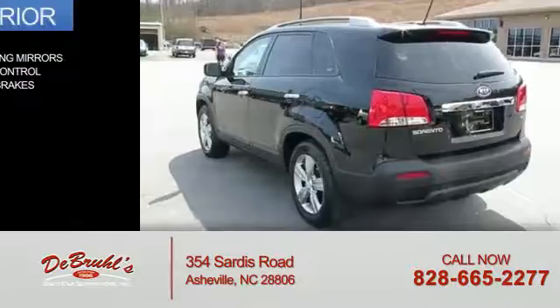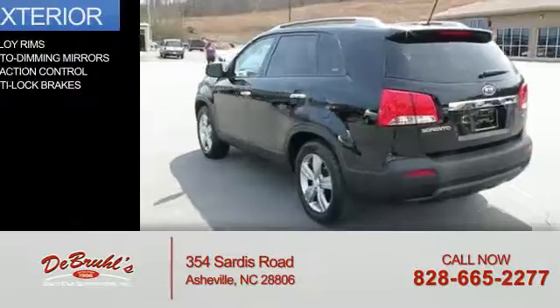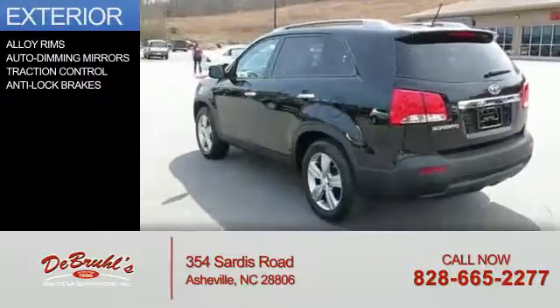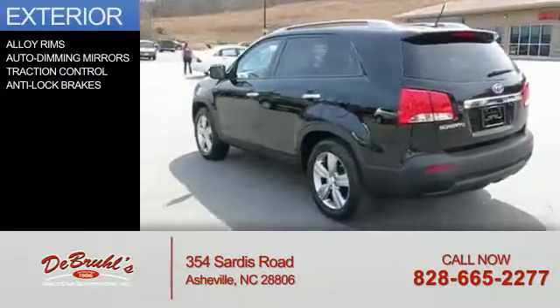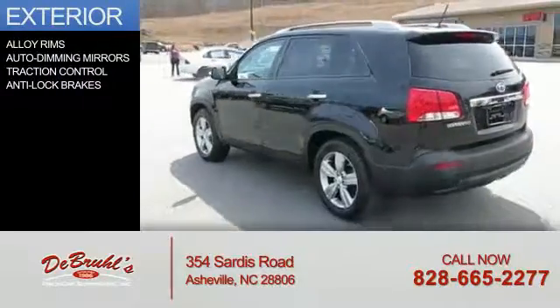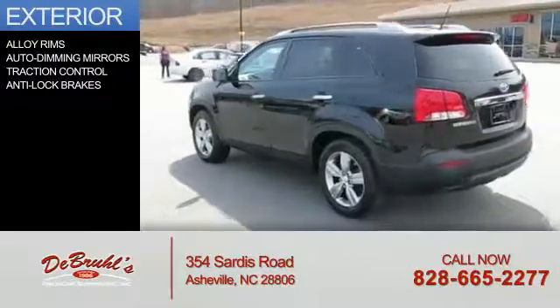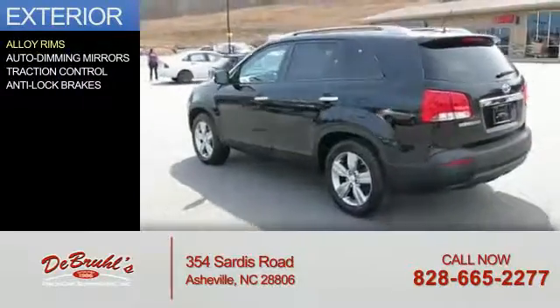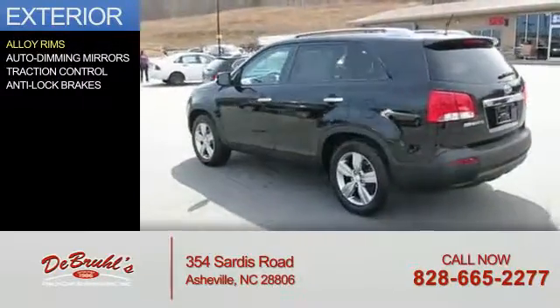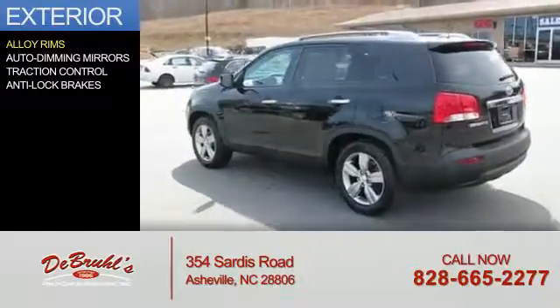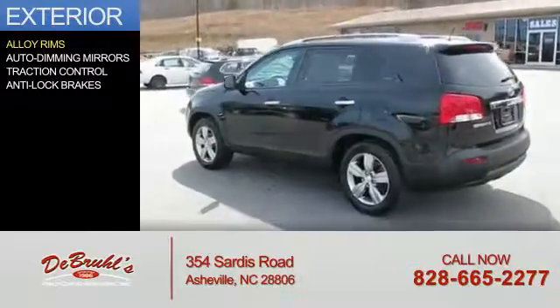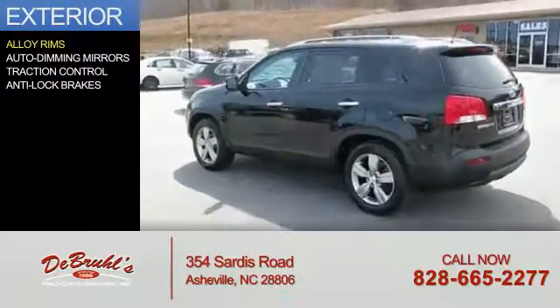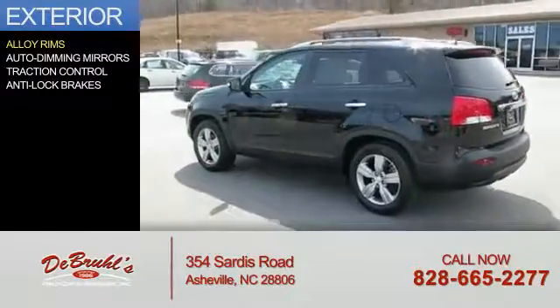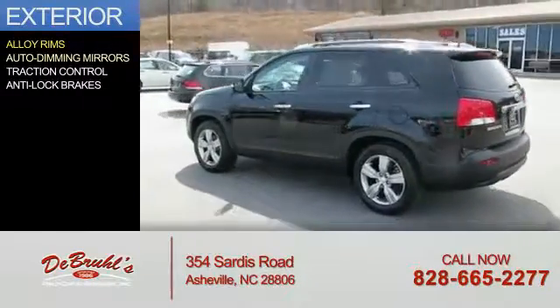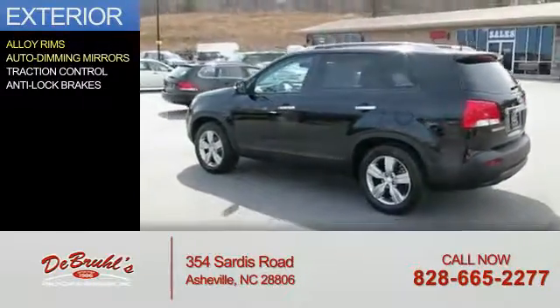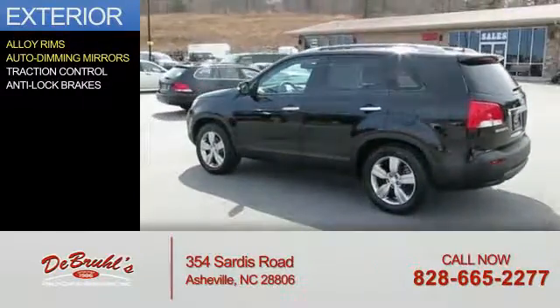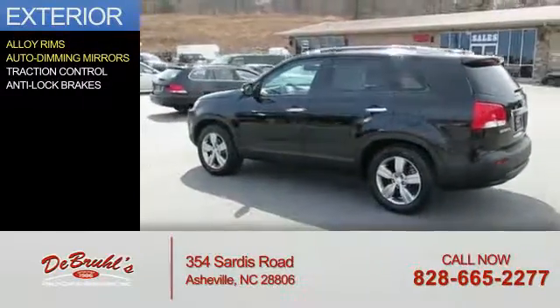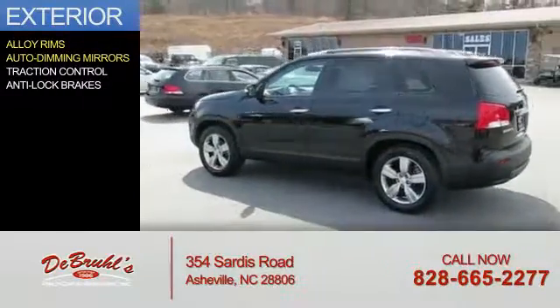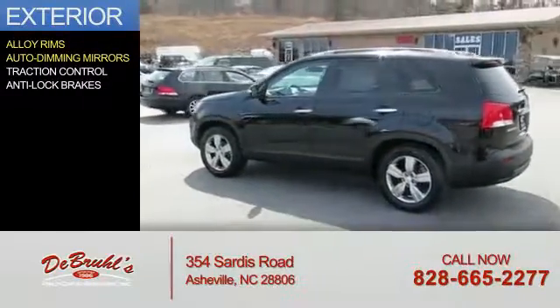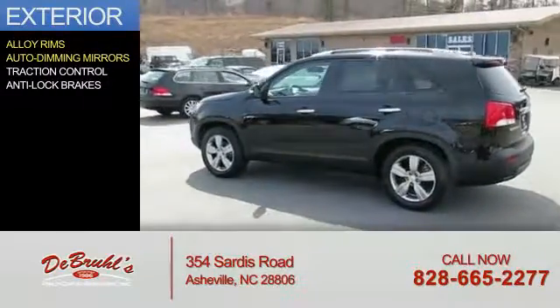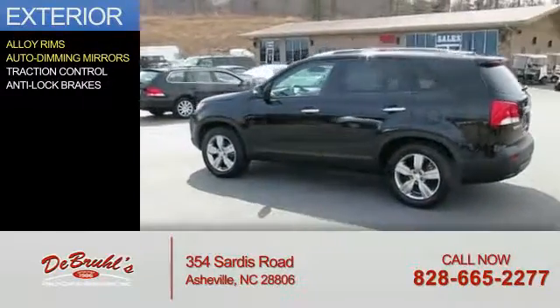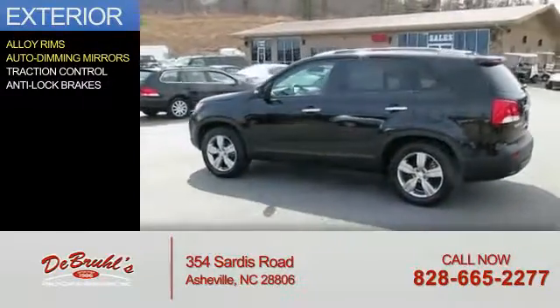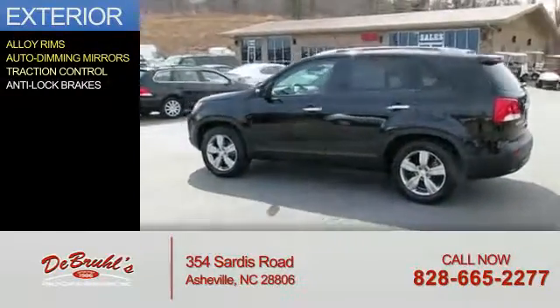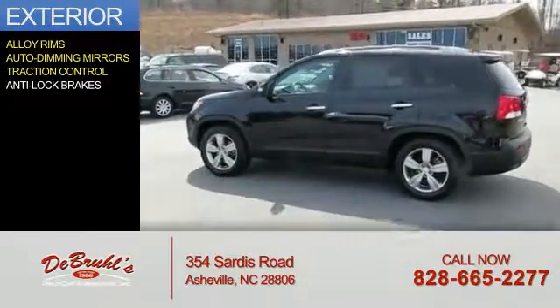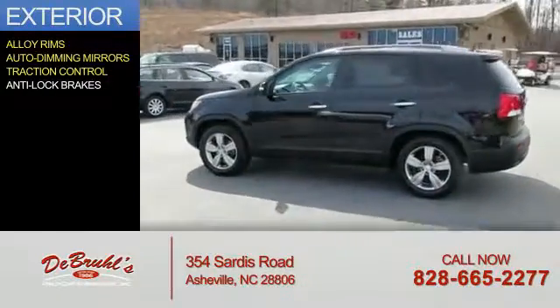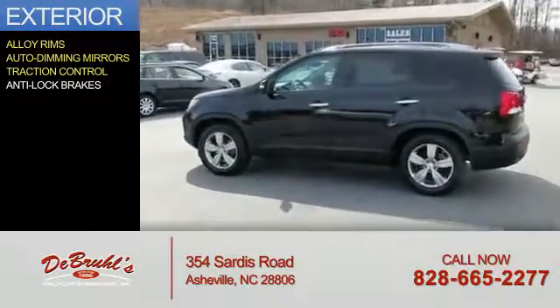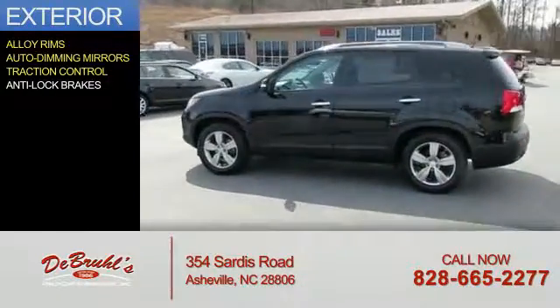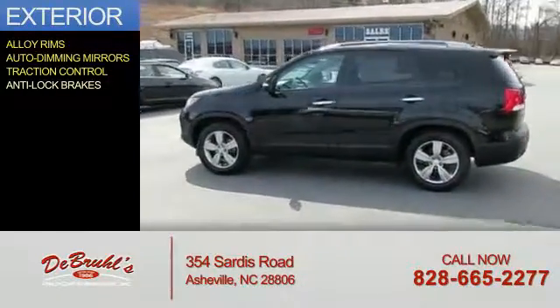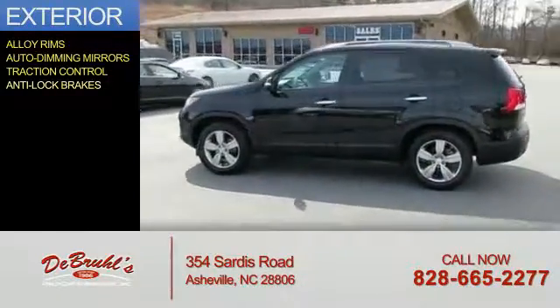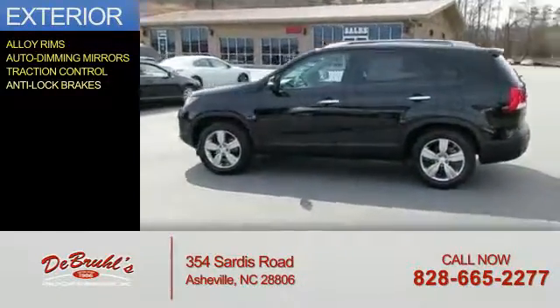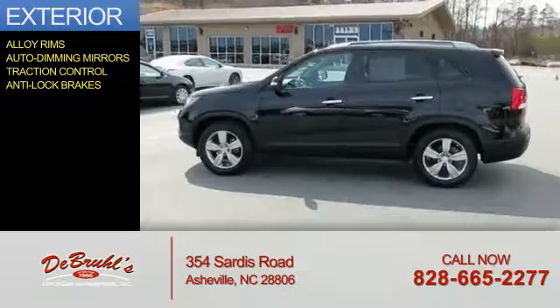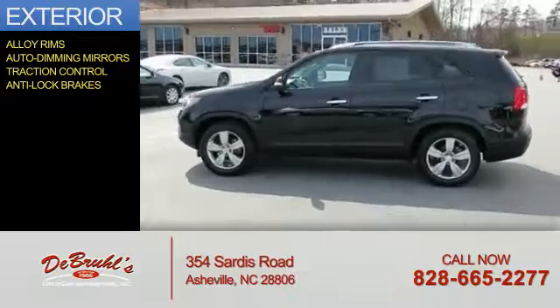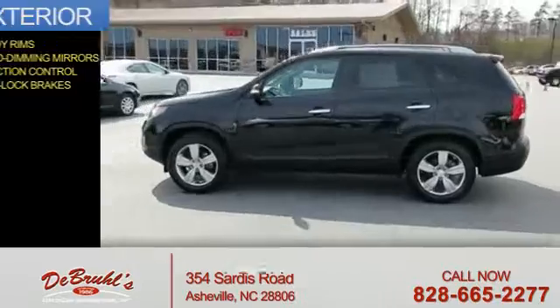The features include alloy rims, auto dimming mirrors, traction control, and anti-lock brakes.